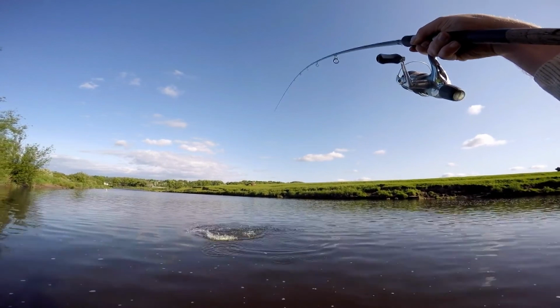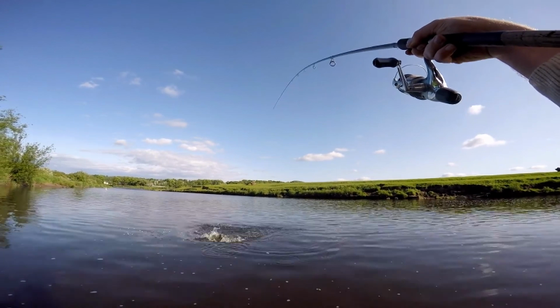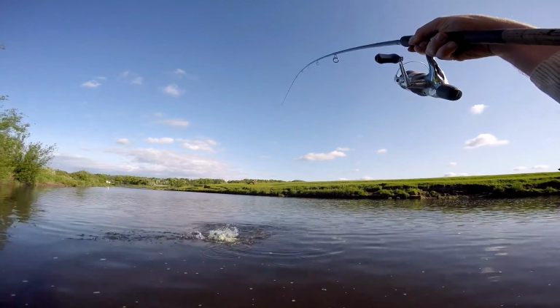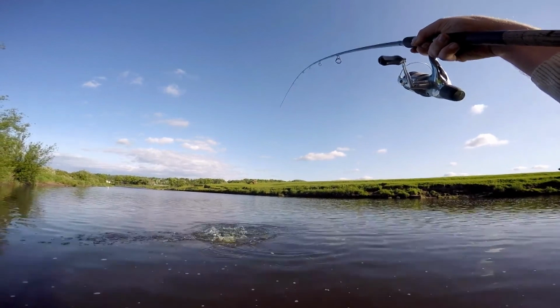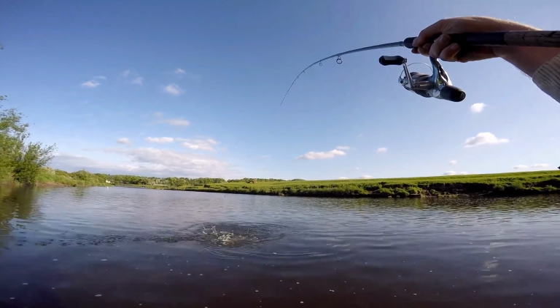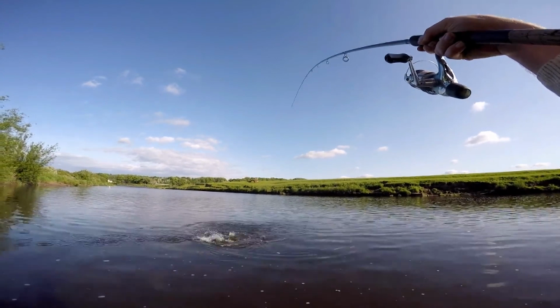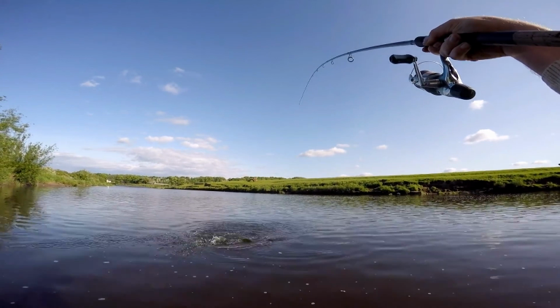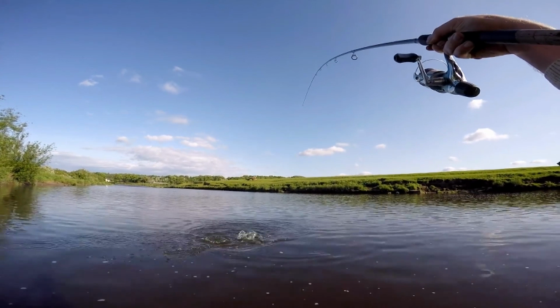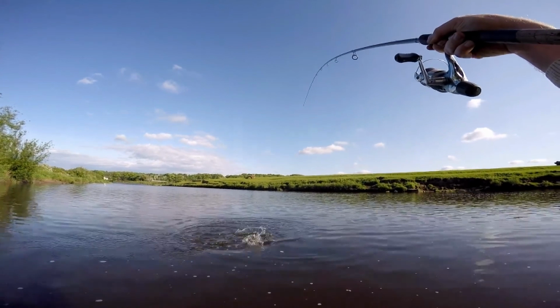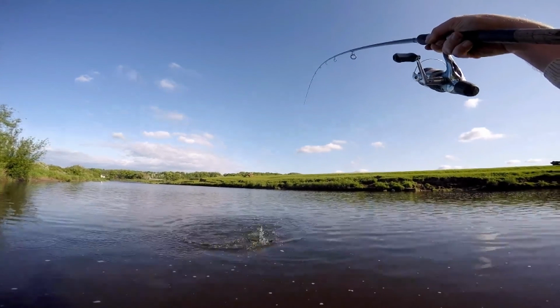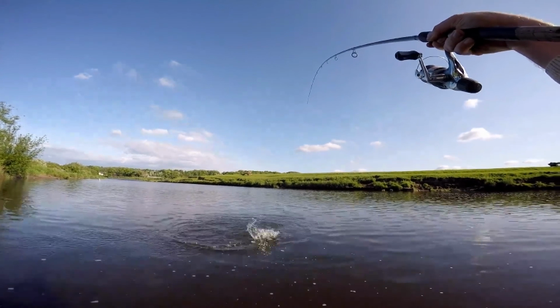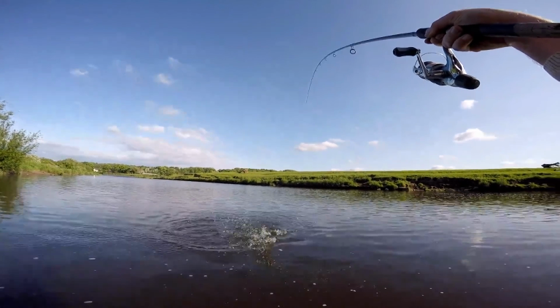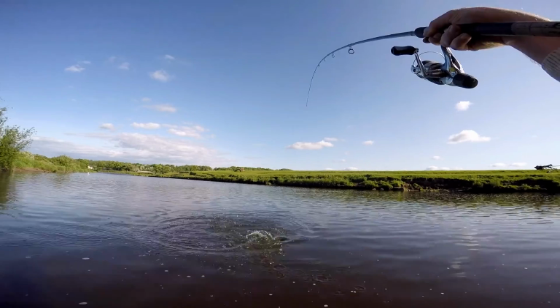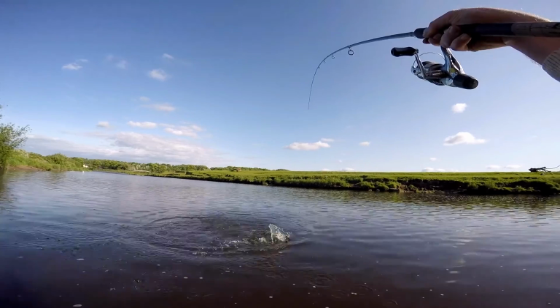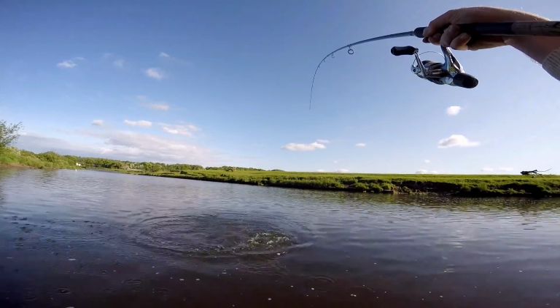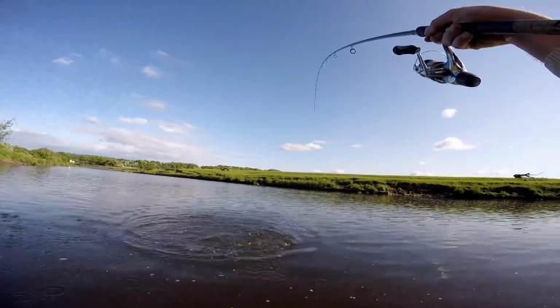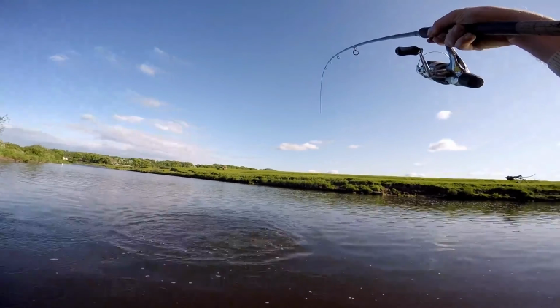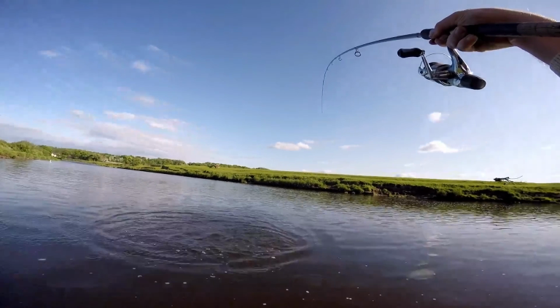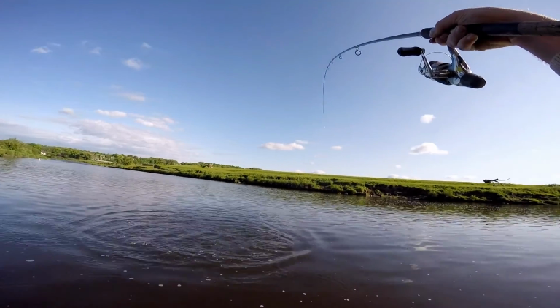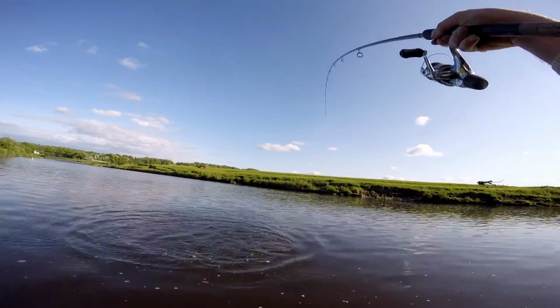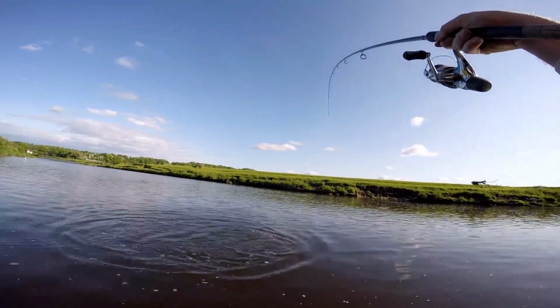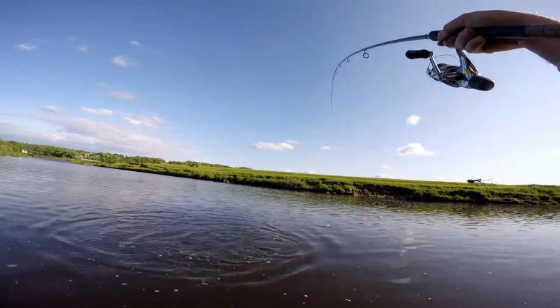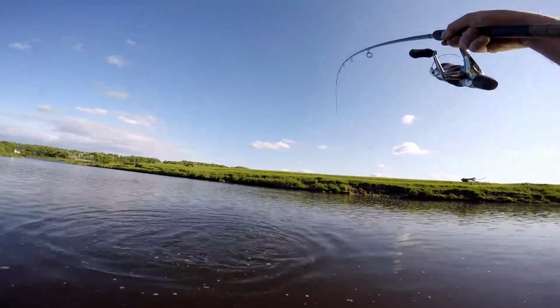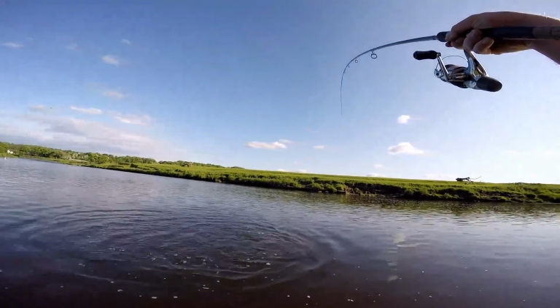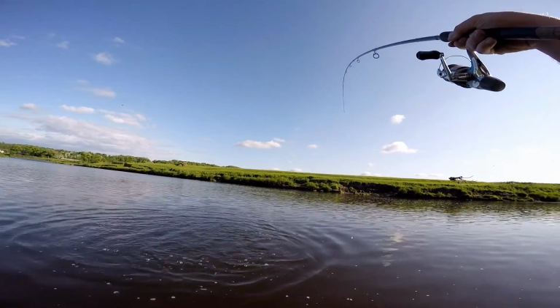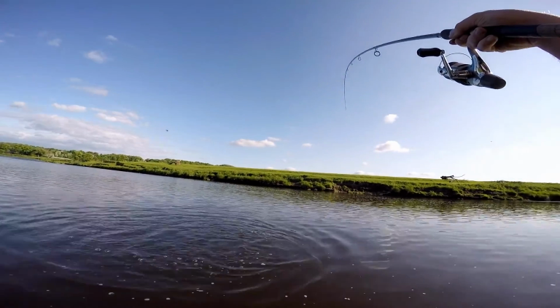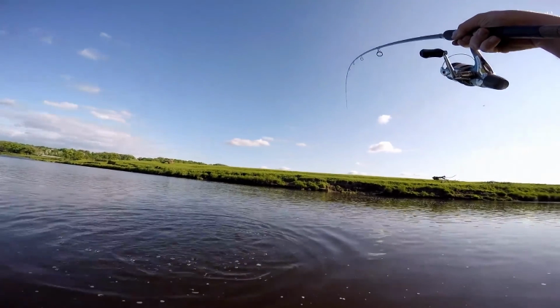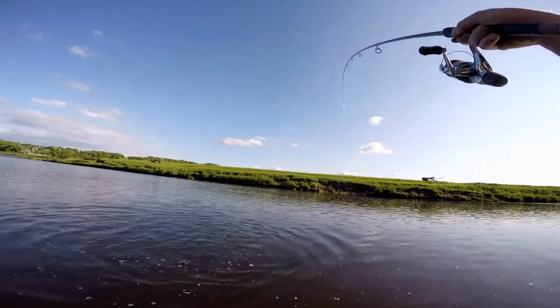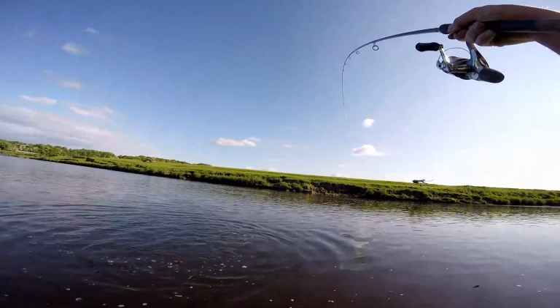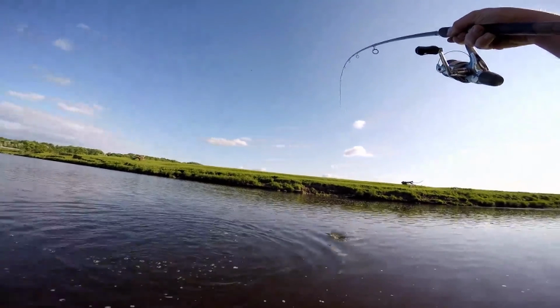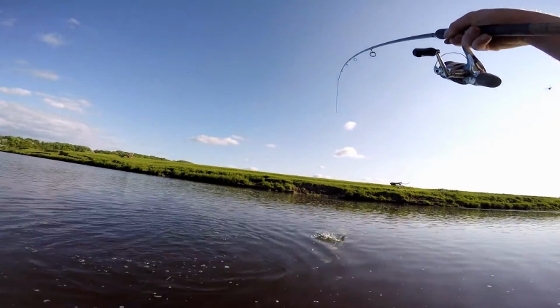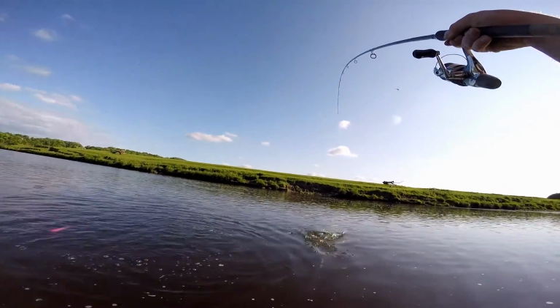Oh, it's a decent one as well. Look at the spots on it. Oh, it's about three pound!